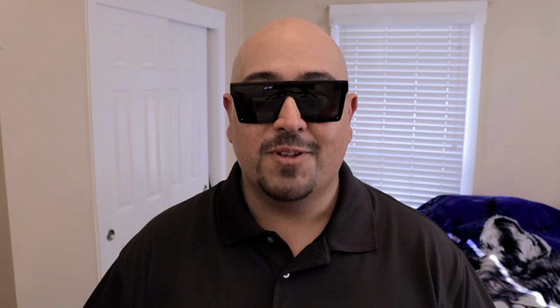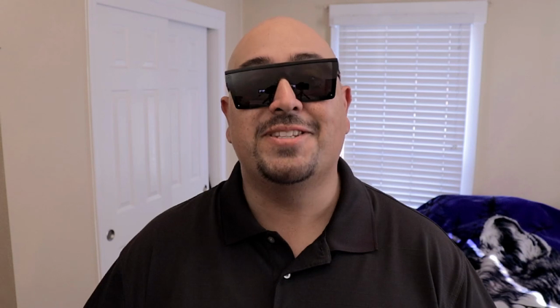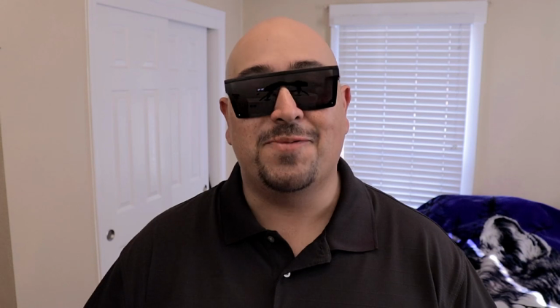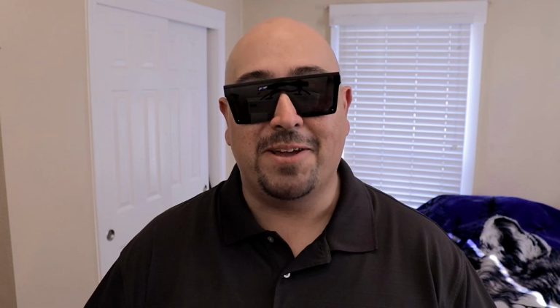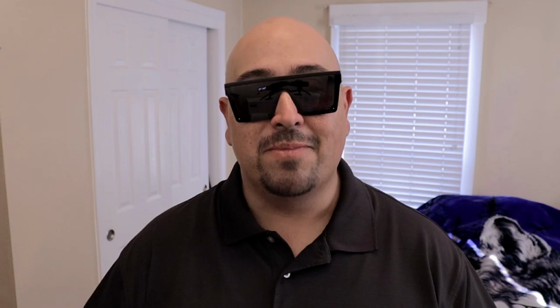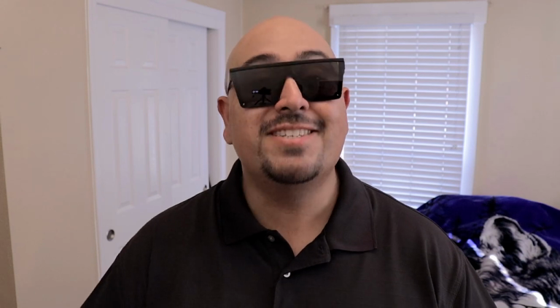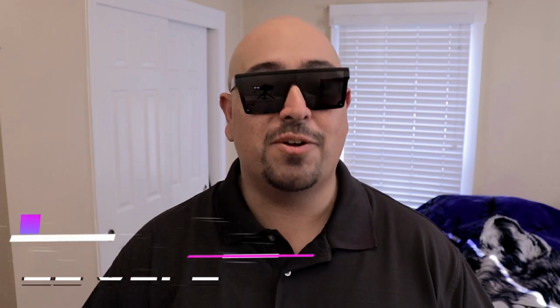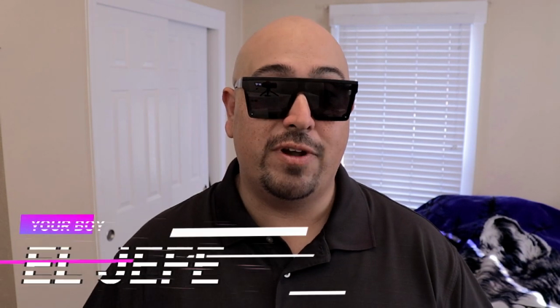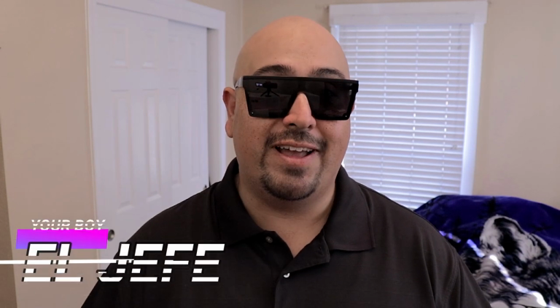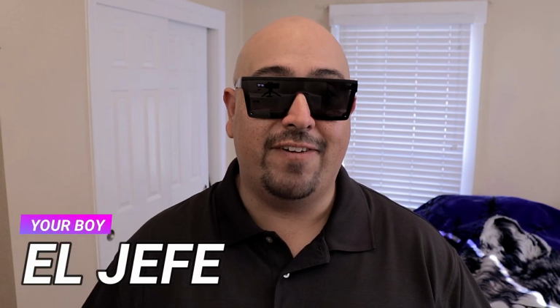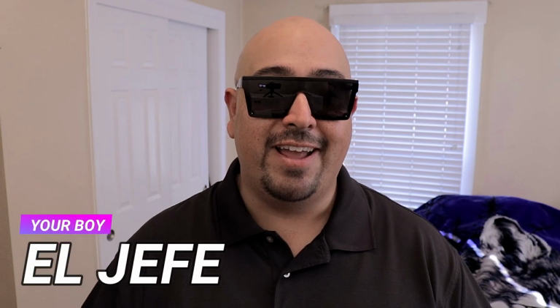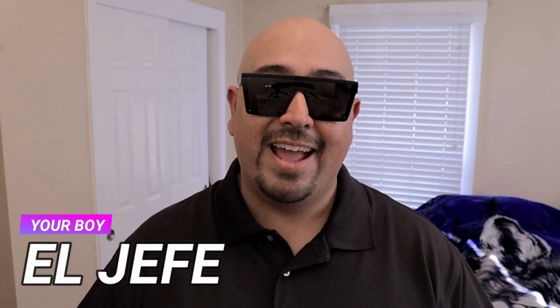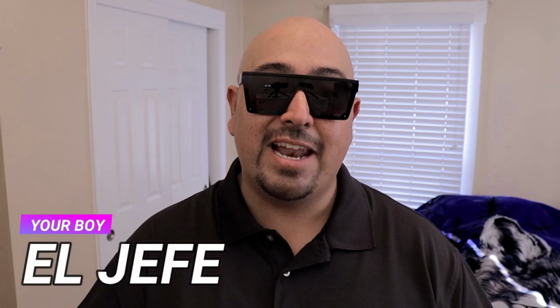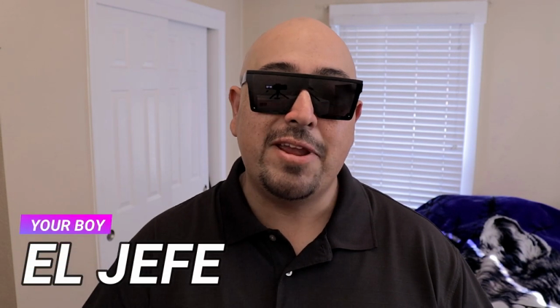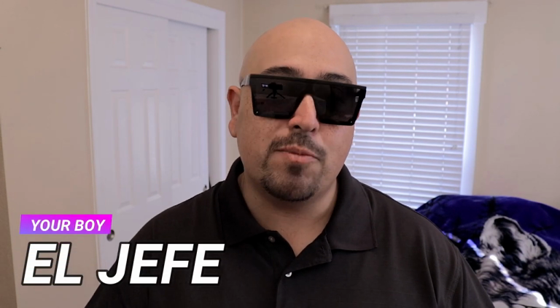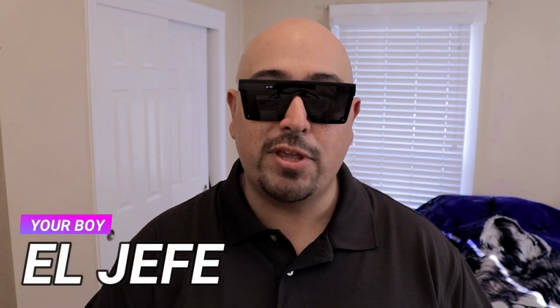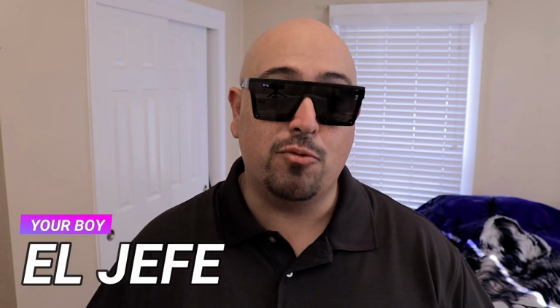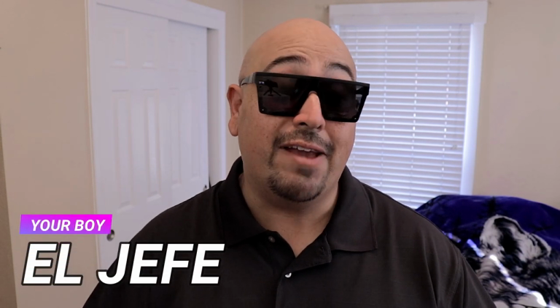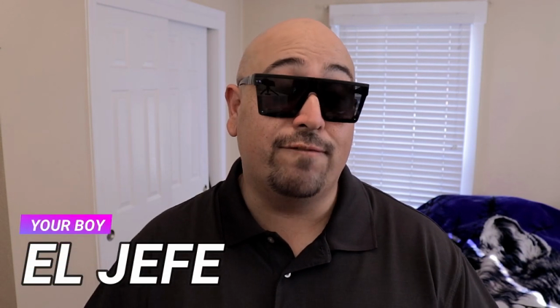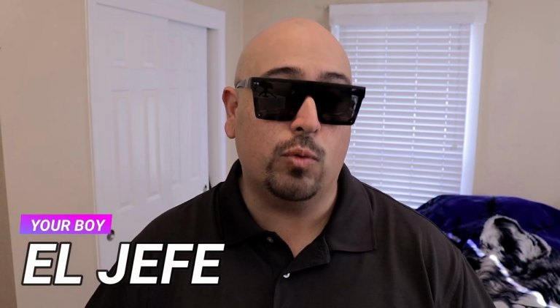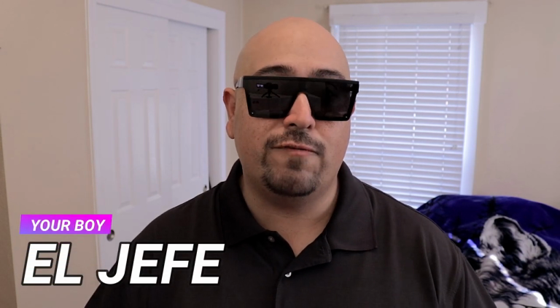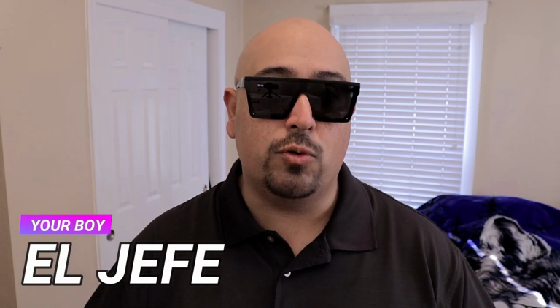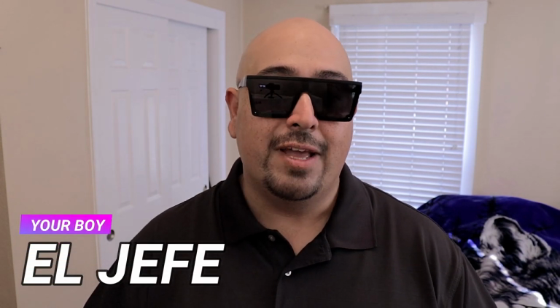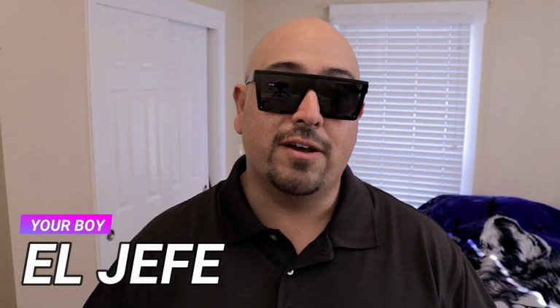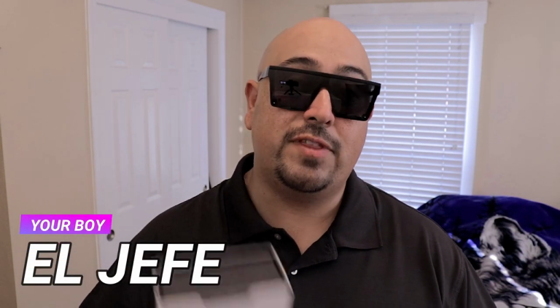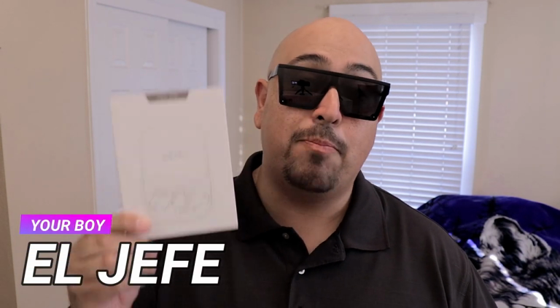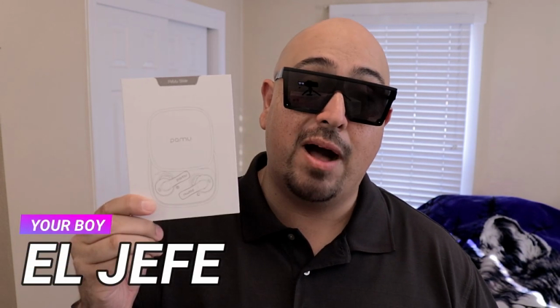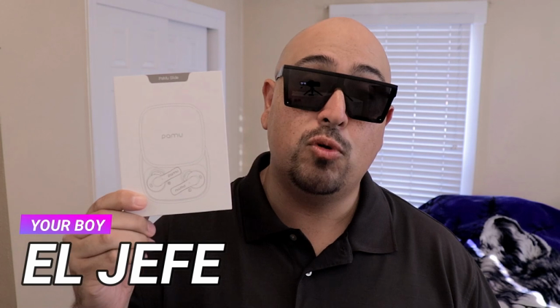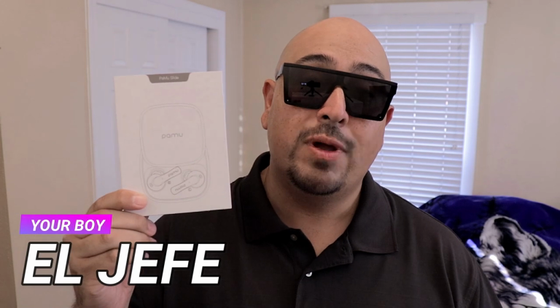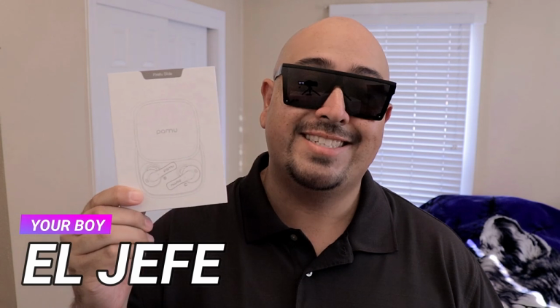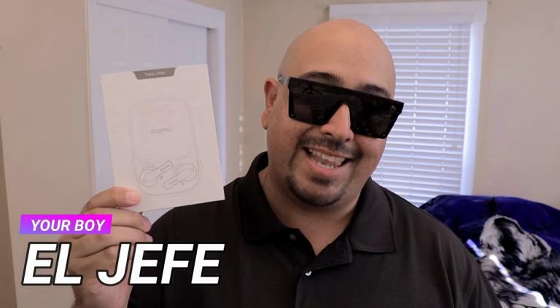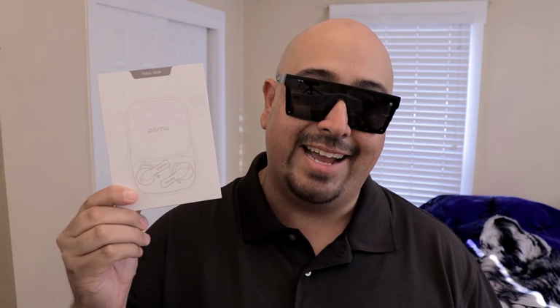What's up, fam? This is your boy El Jefe, and I'm here to bring you my full review of the Pamu Slide.